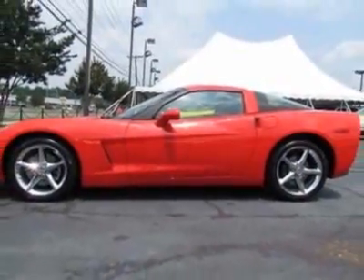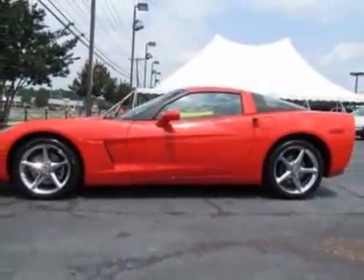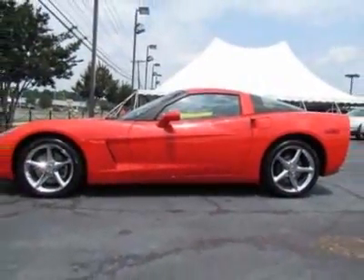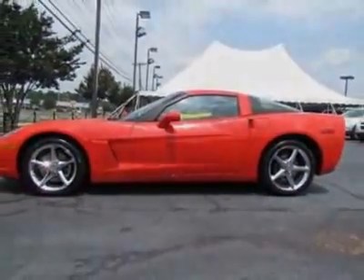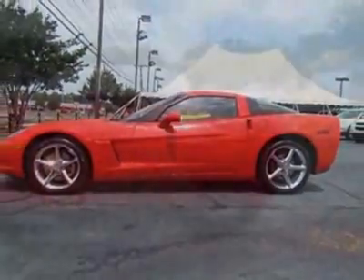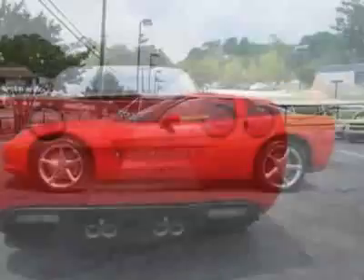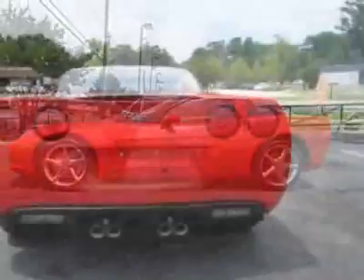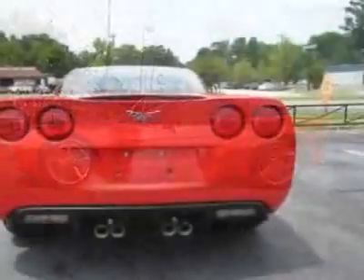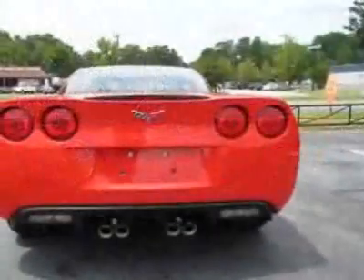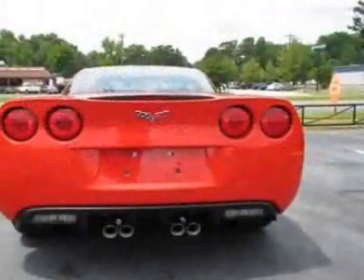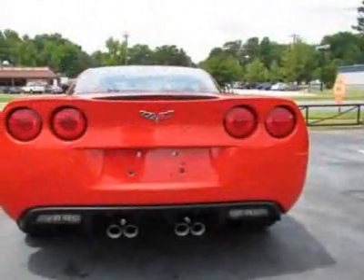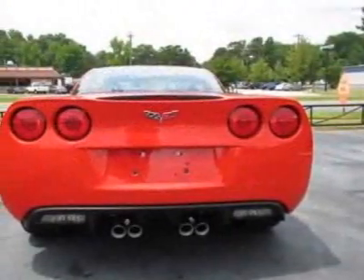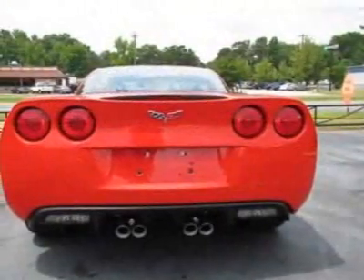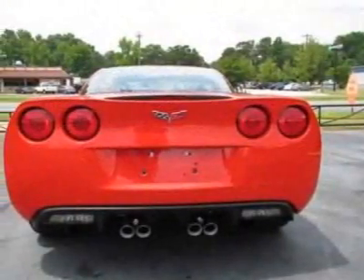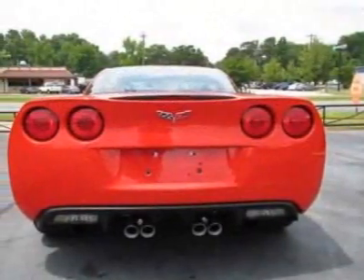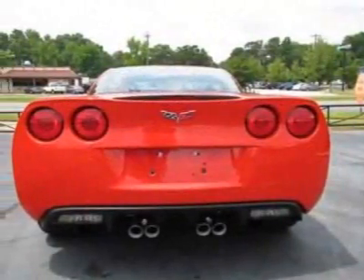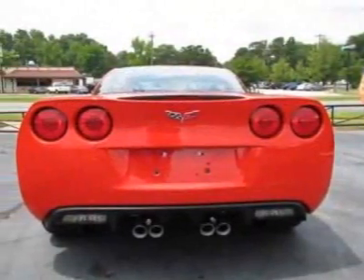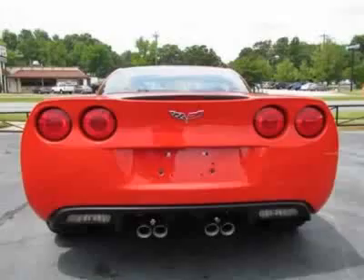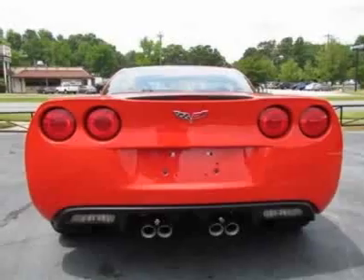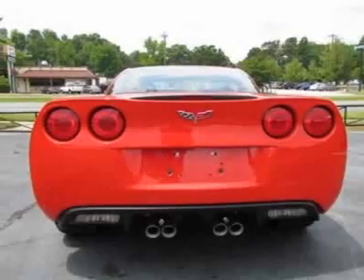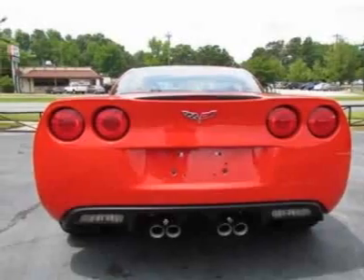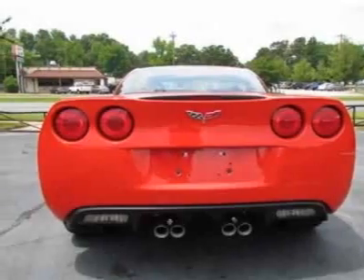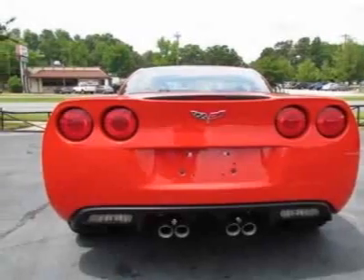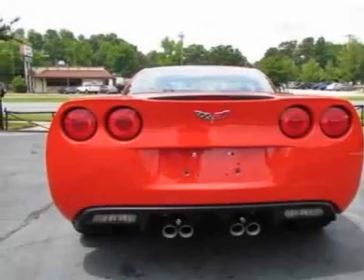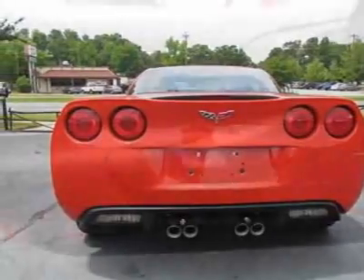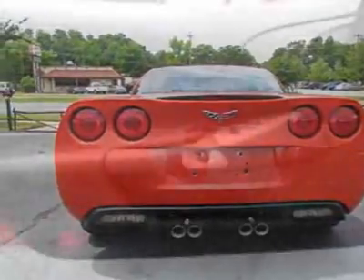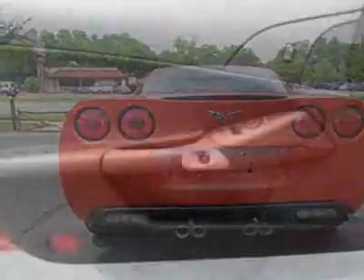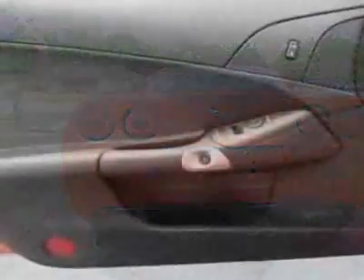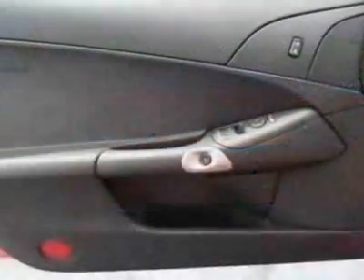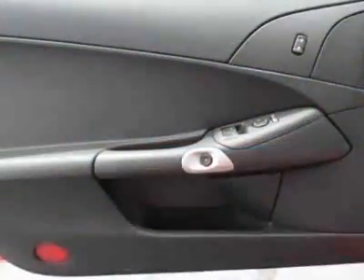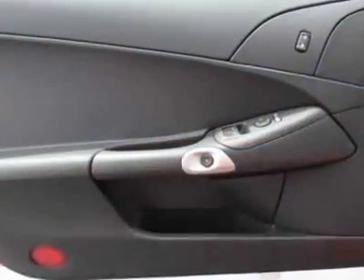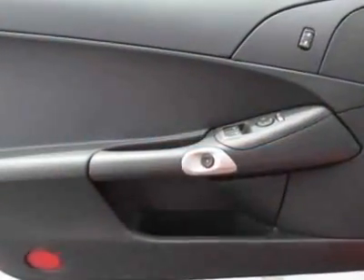This Corvette boasts a 6.2 liter engine, and has a 6-speed manual transmission.